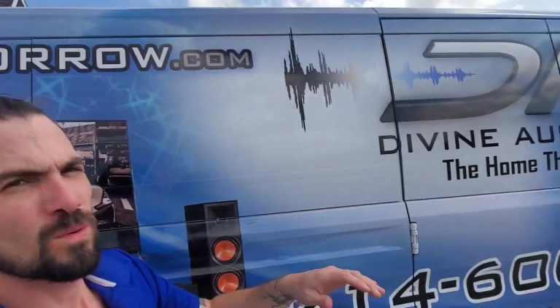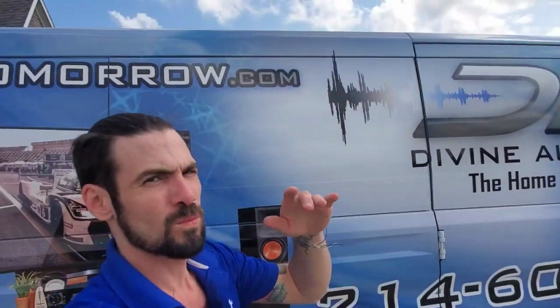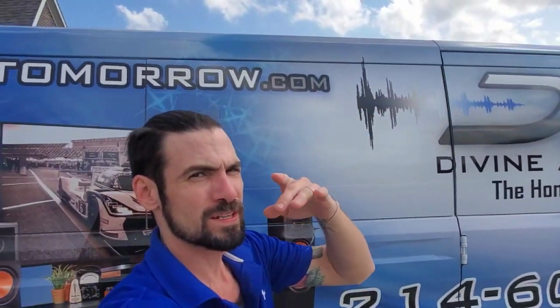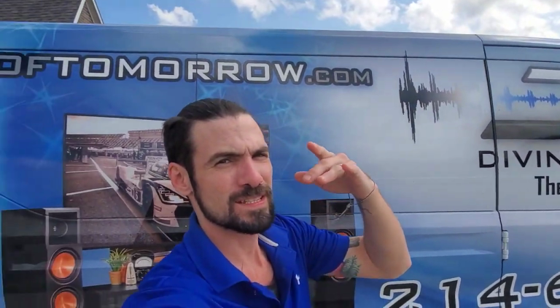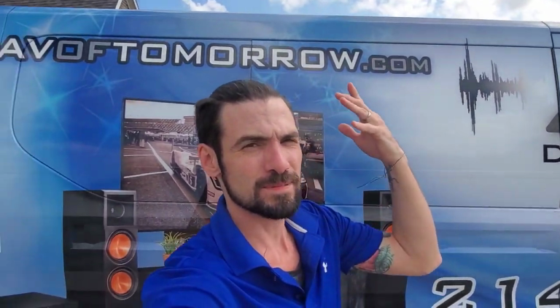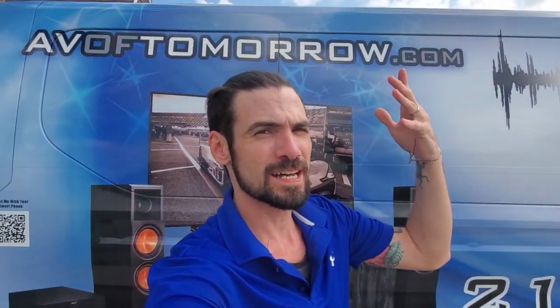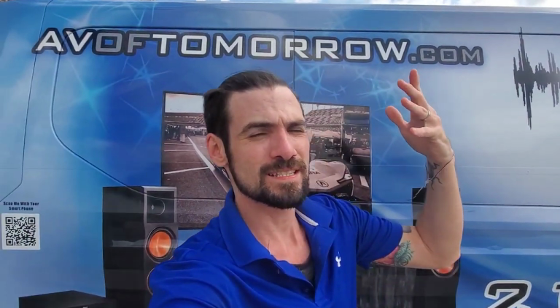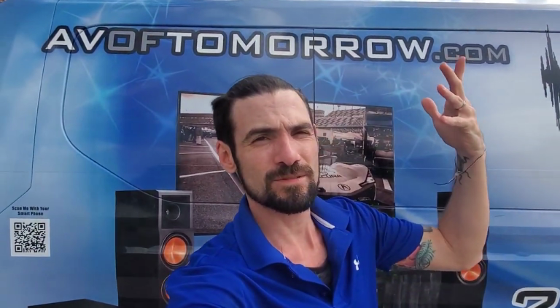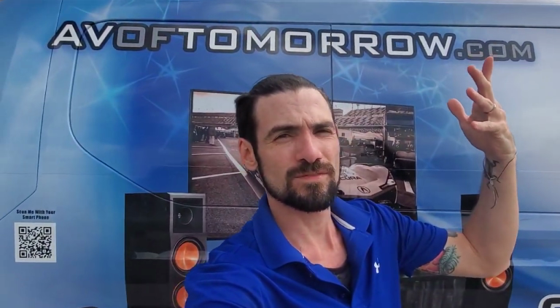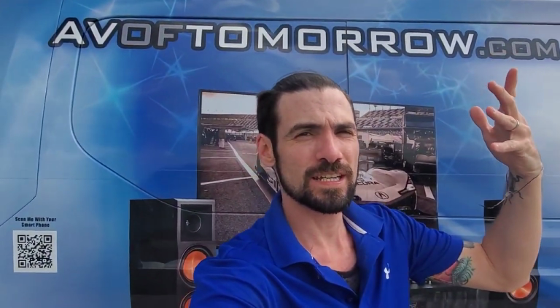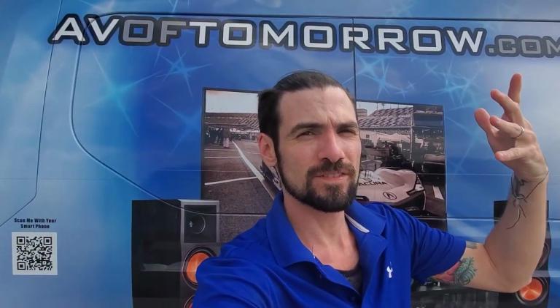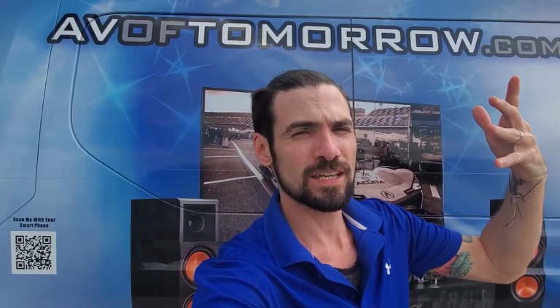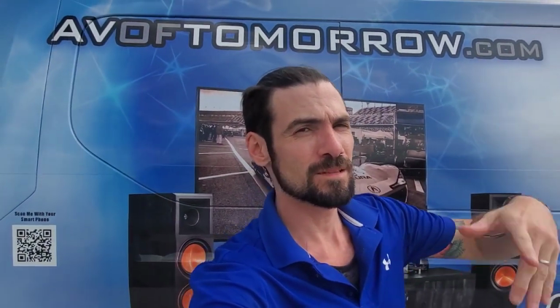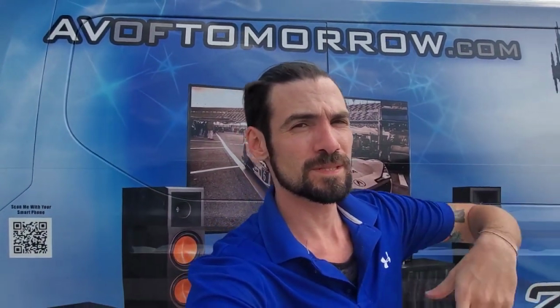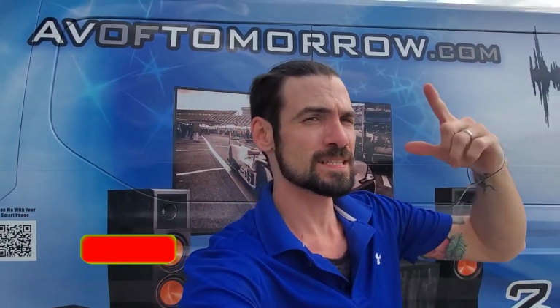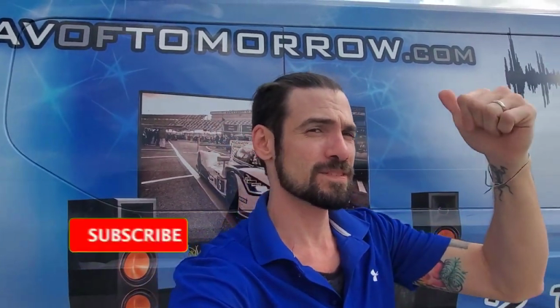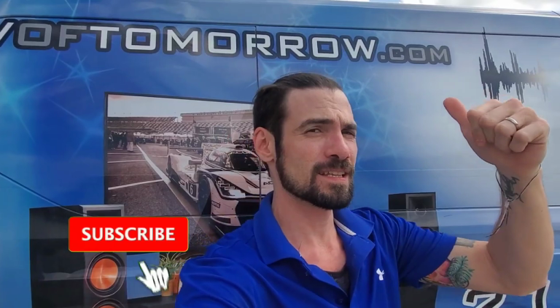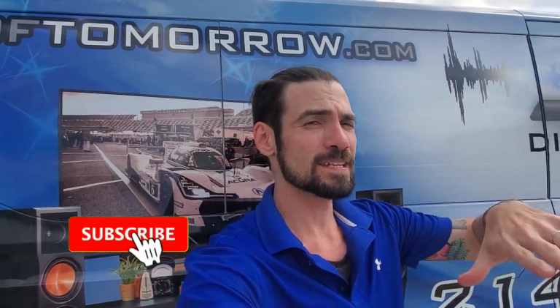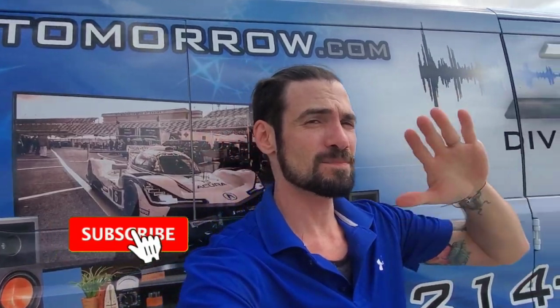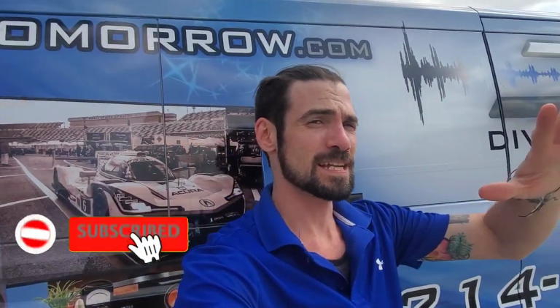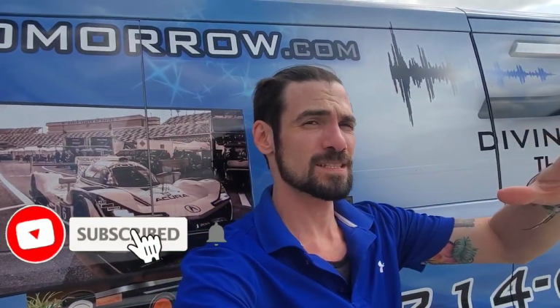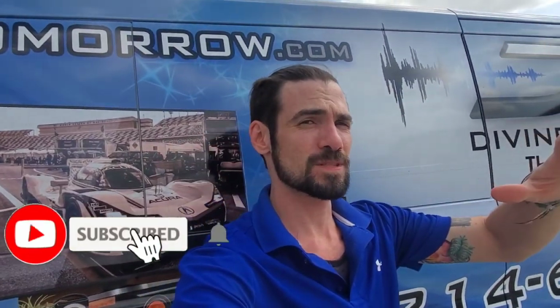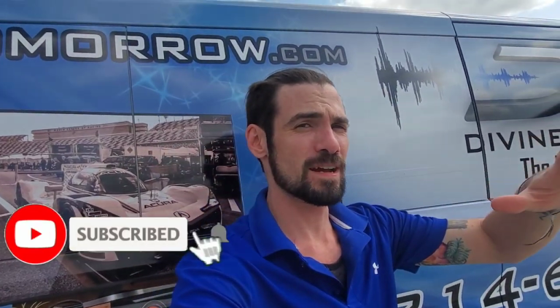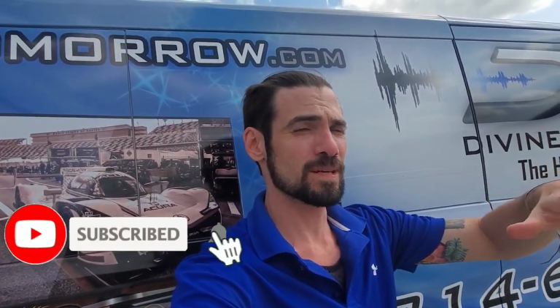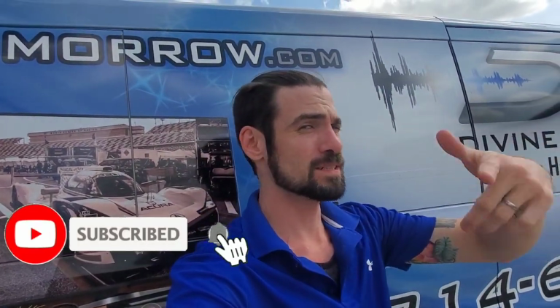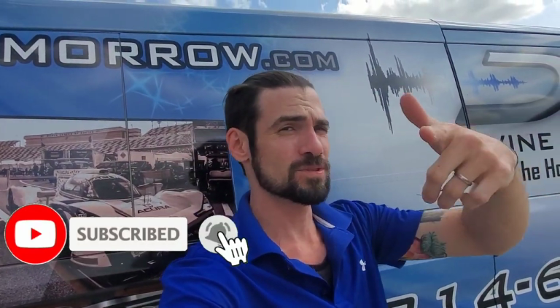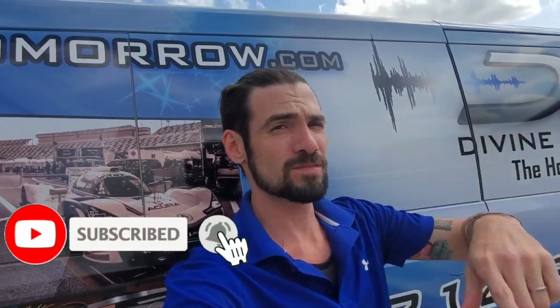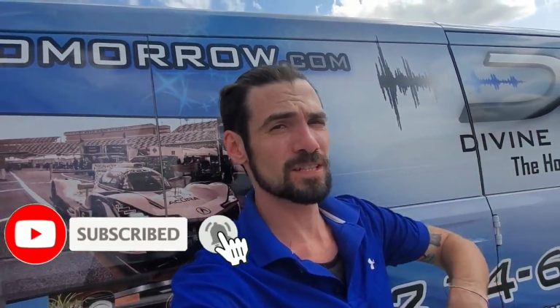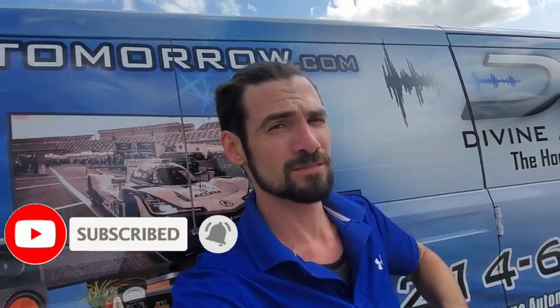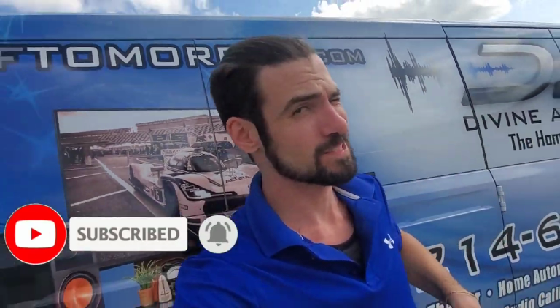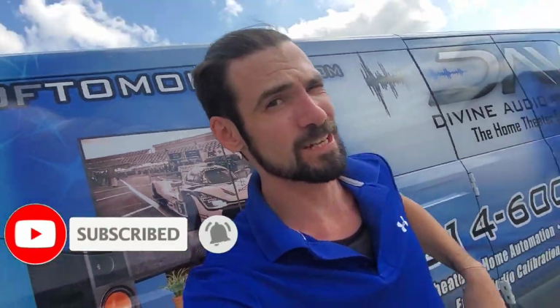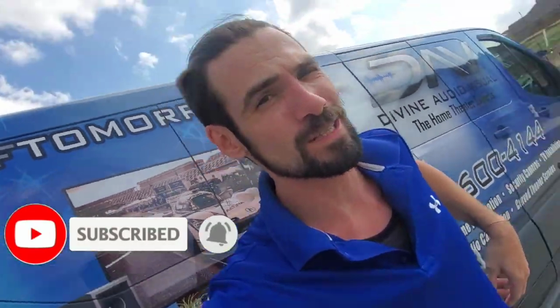What is up guys, Divine AV here. Please give us a like, smash the subscribe button, and enjoy the video.